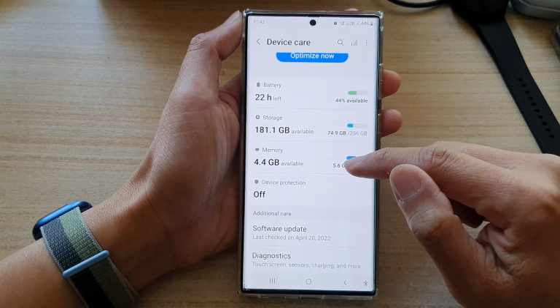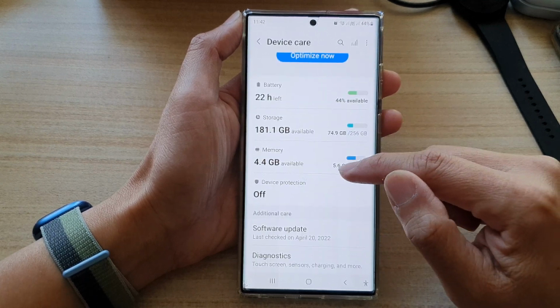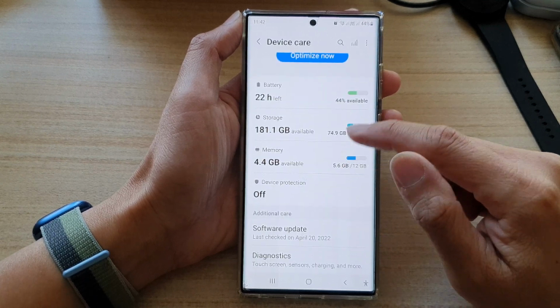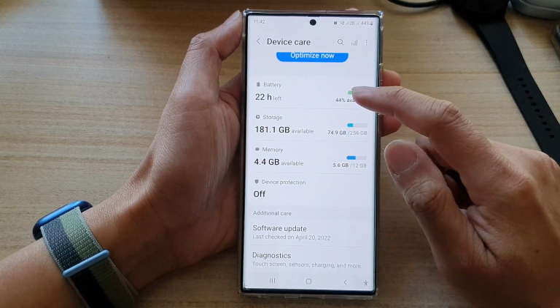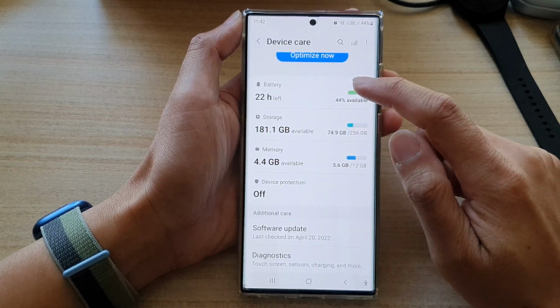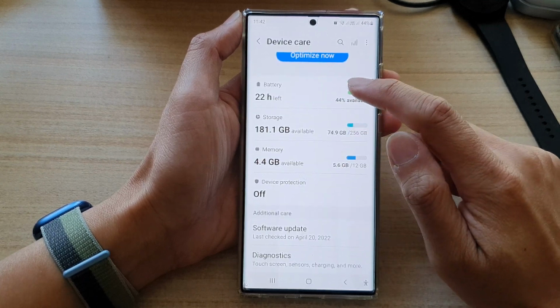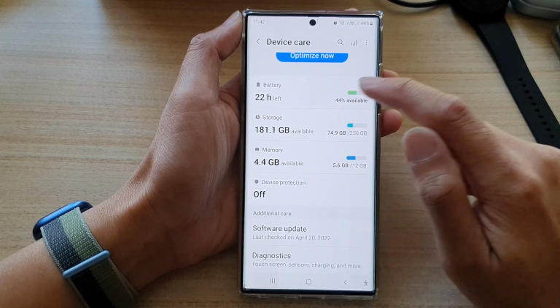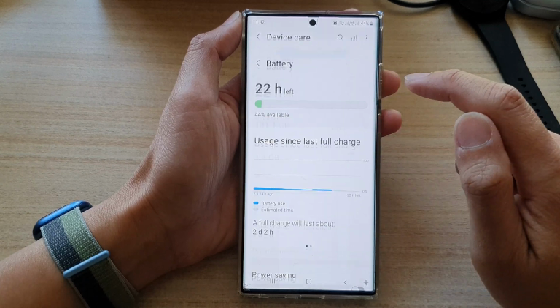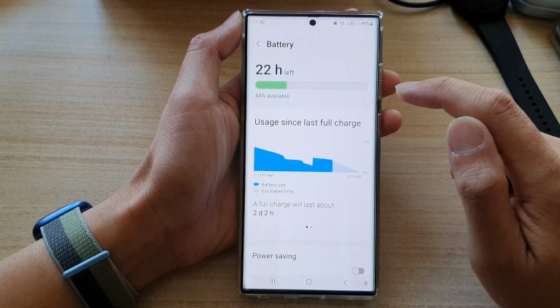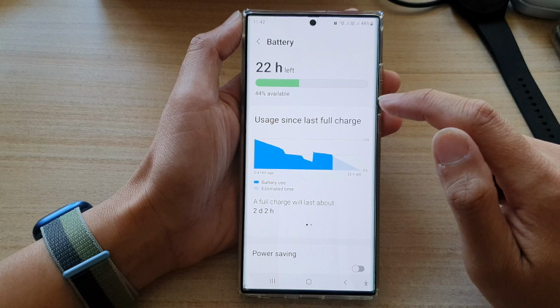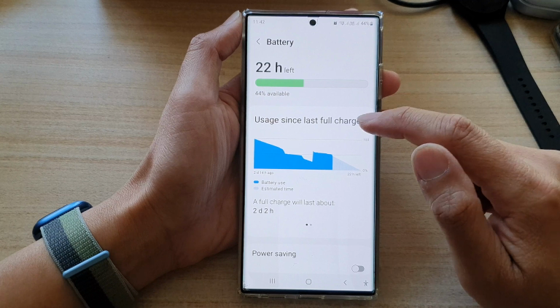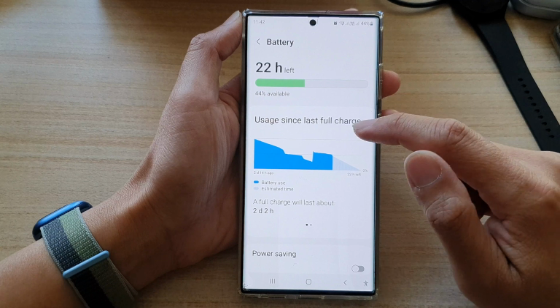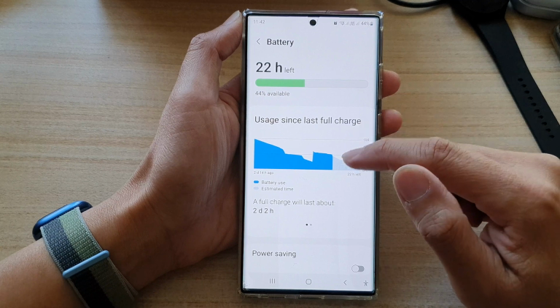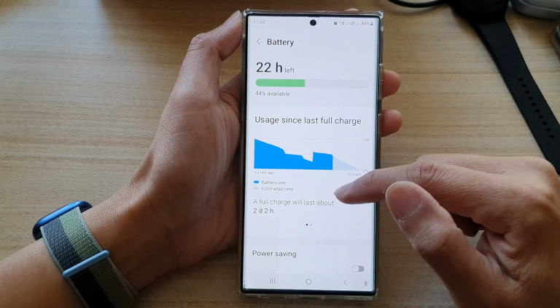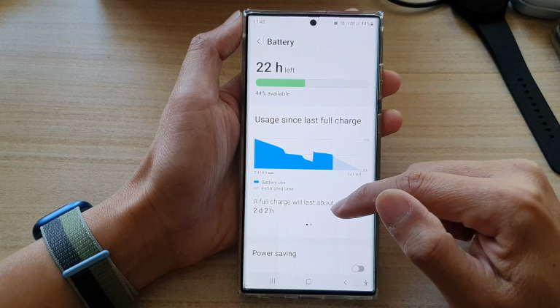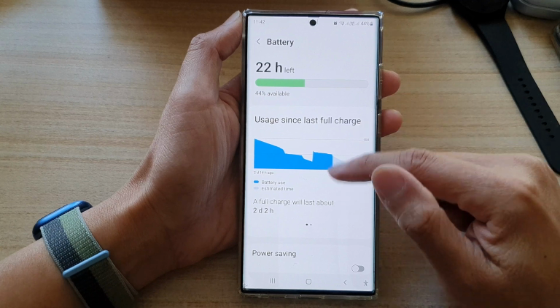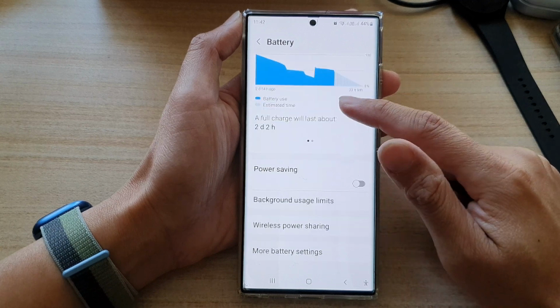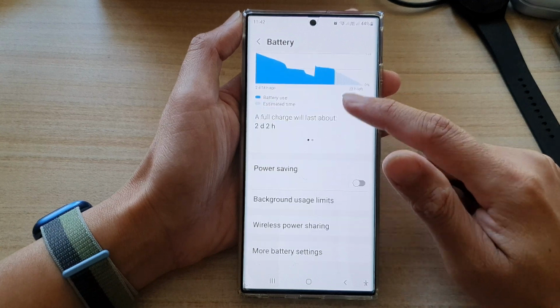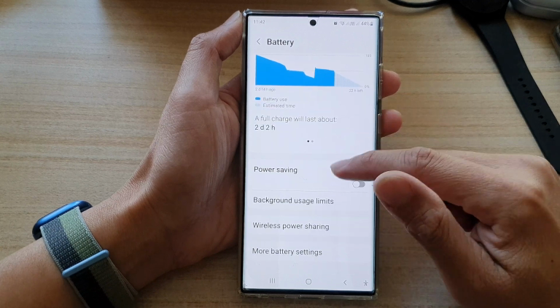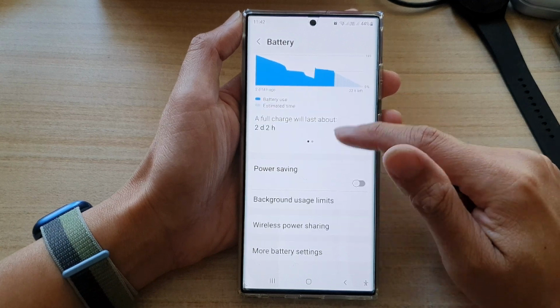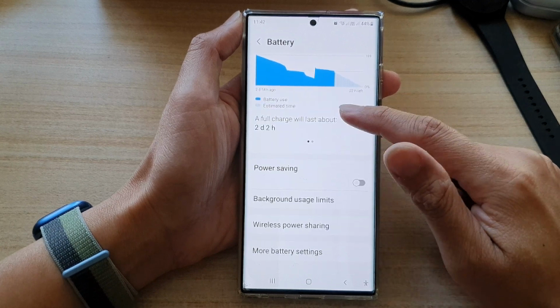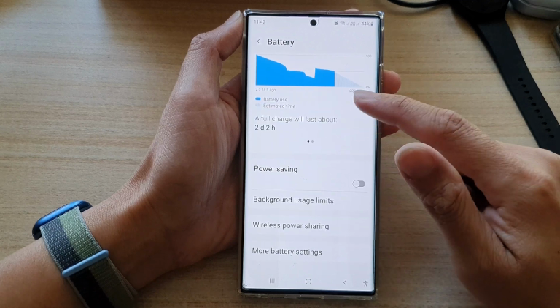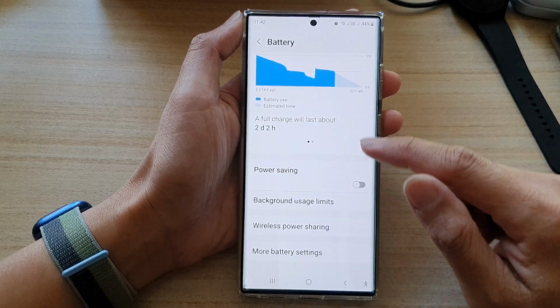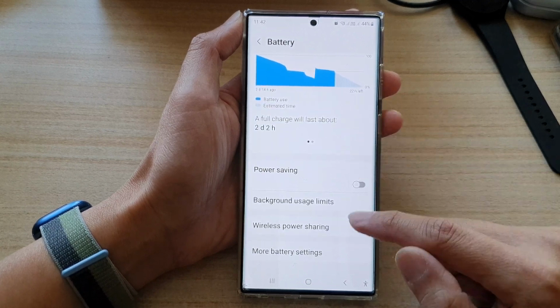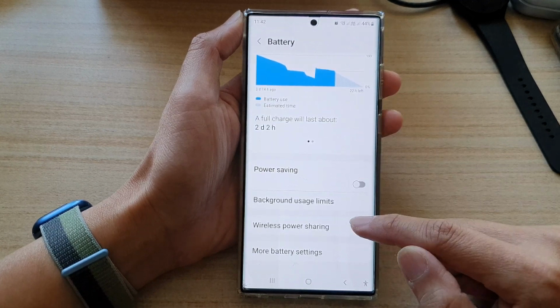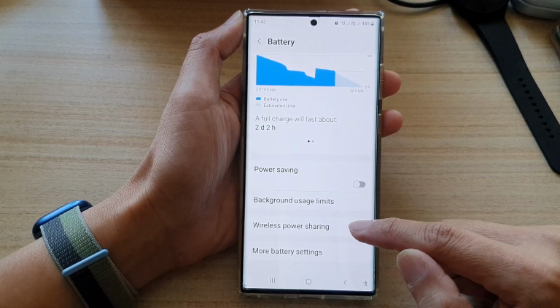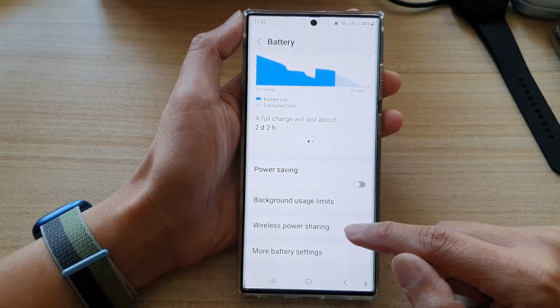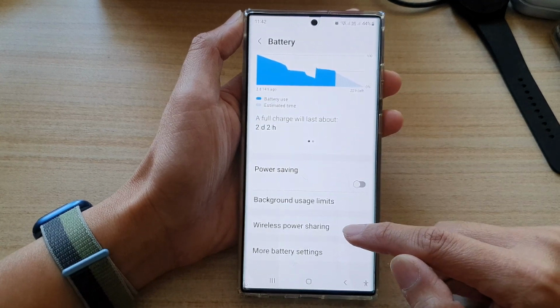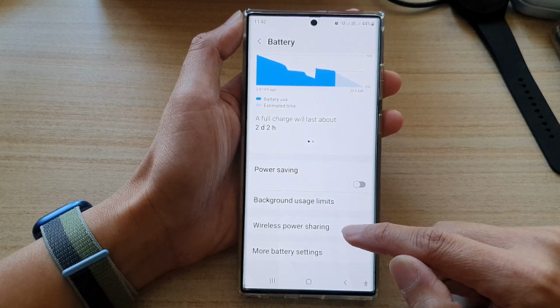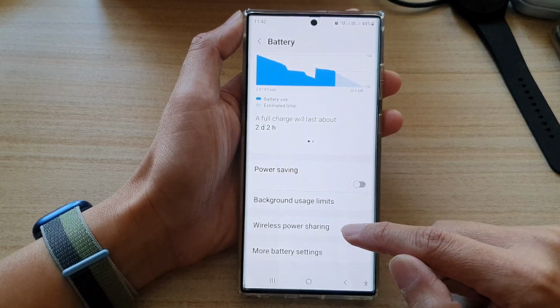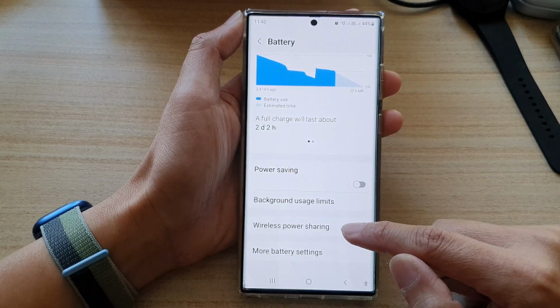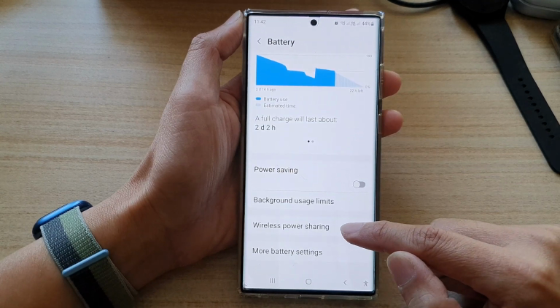Next, tap on battery and then go down and tap on wireless power sharing.